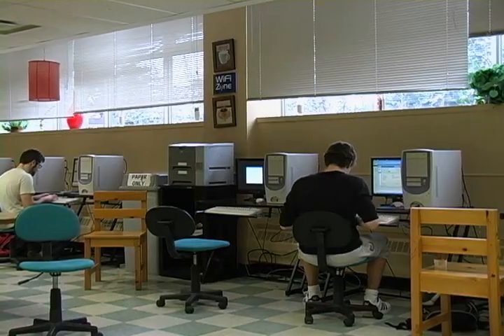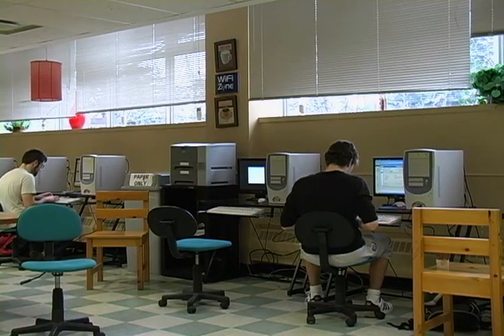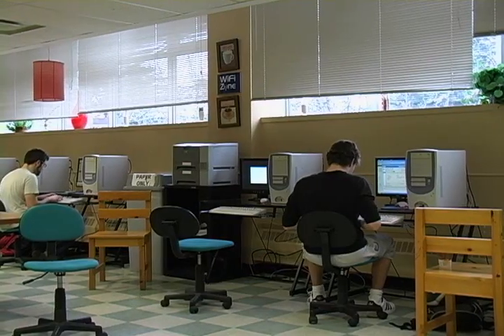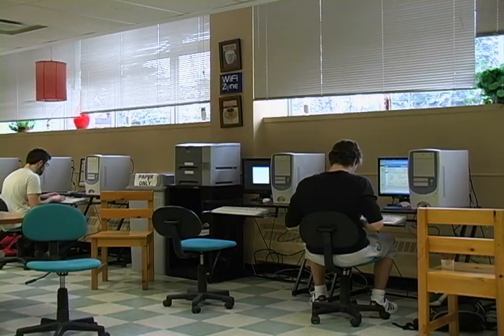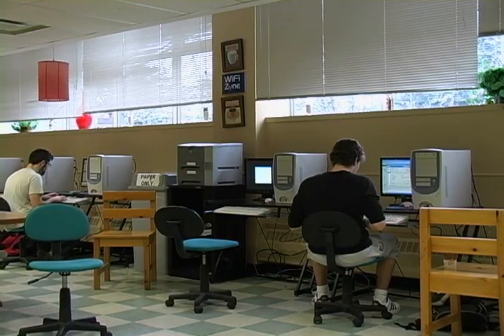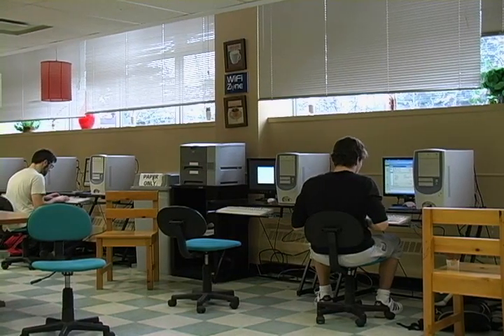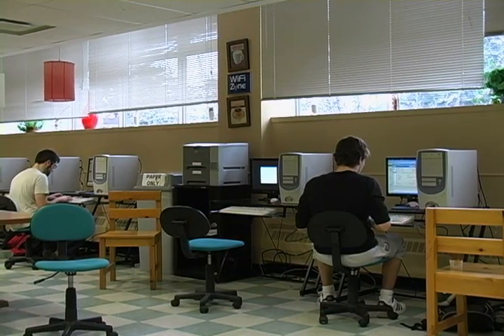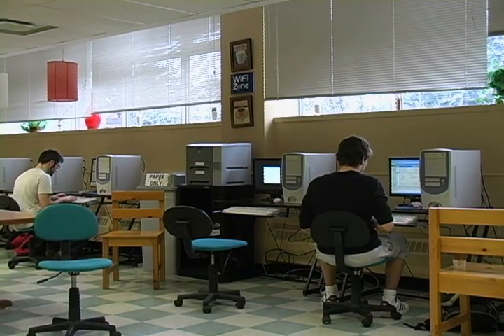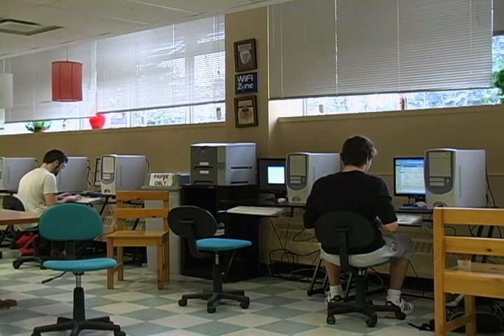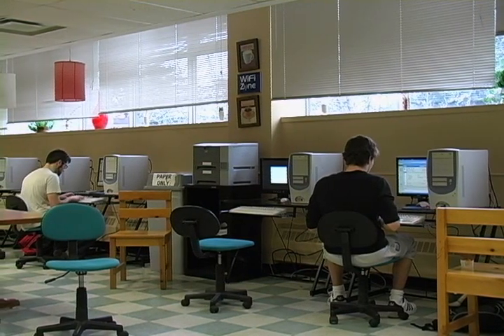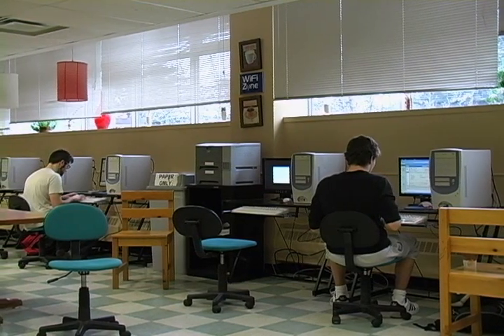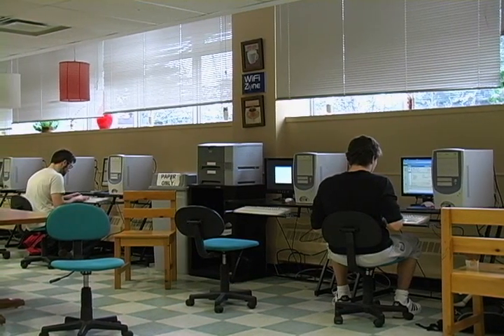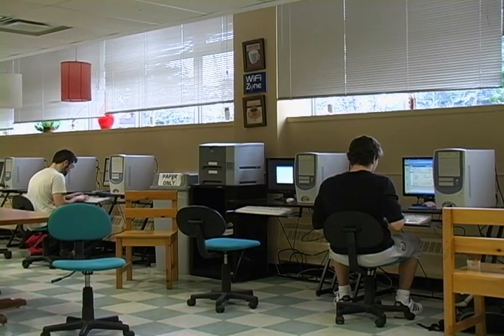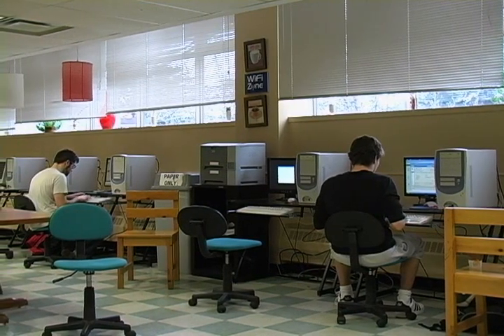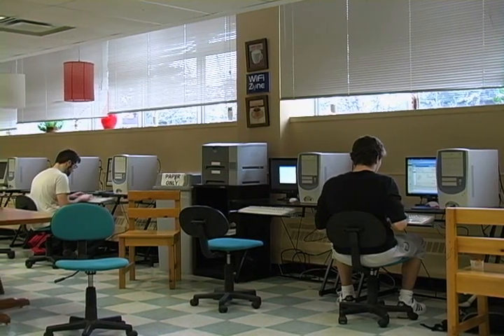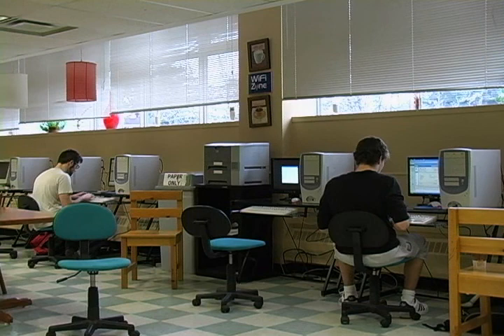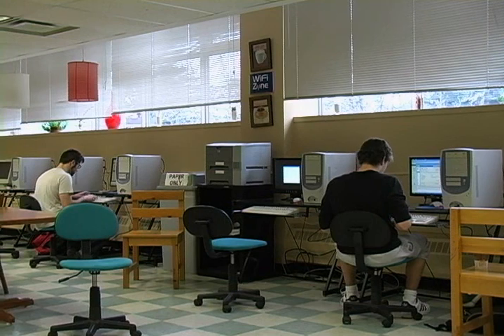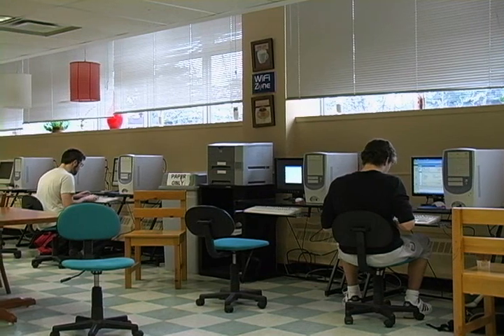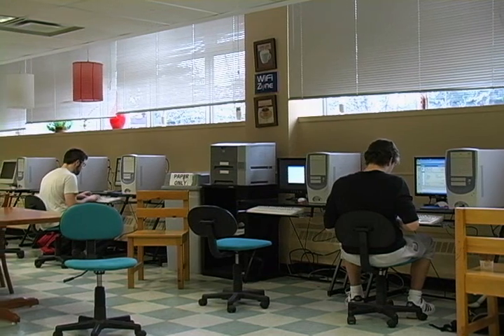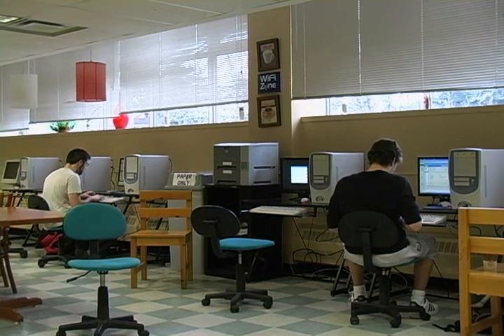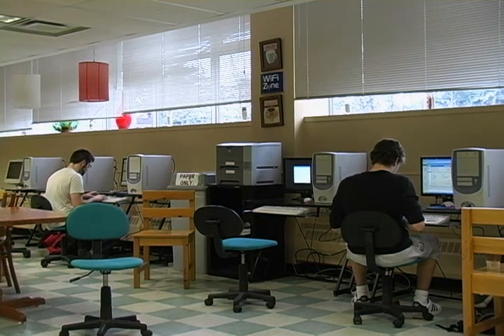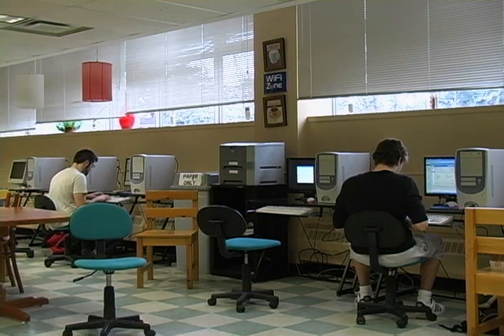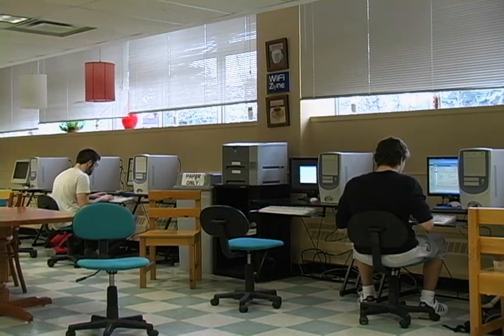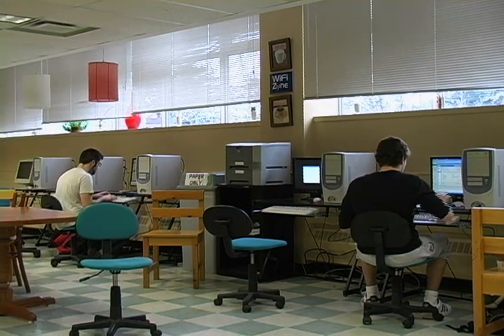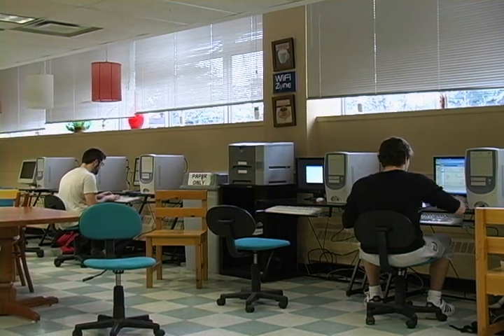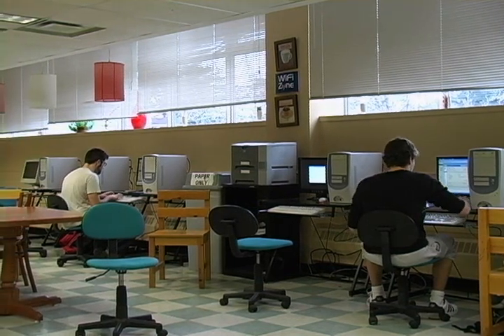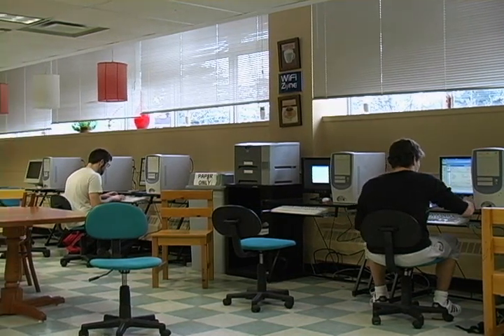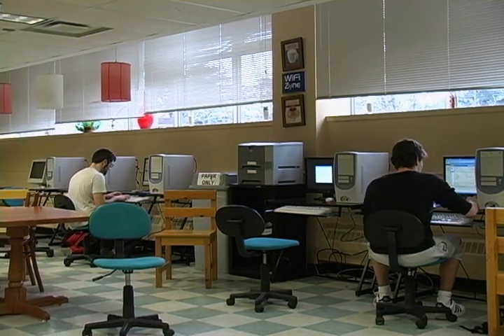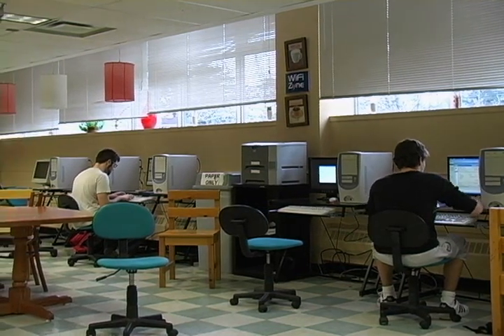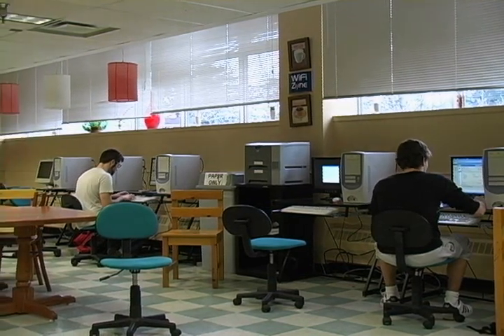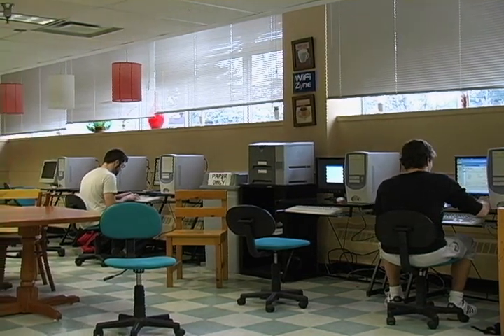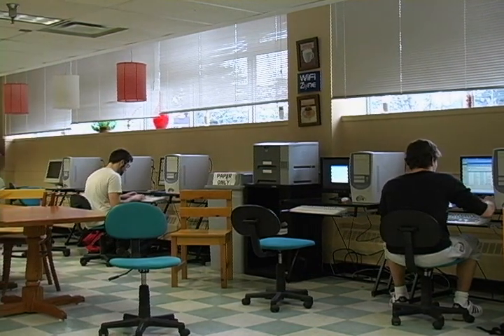We even have a 24-hour lab in the Crow's Nest for your use. Drop in anytime, 24 hours a day, seven days a week.